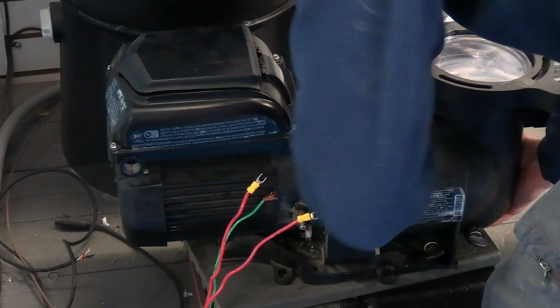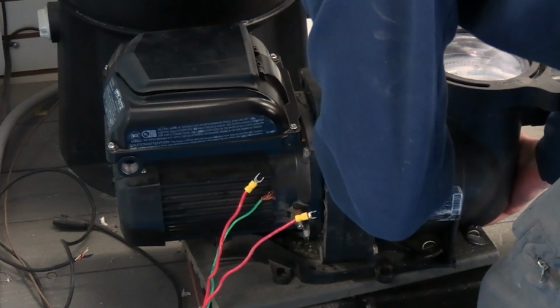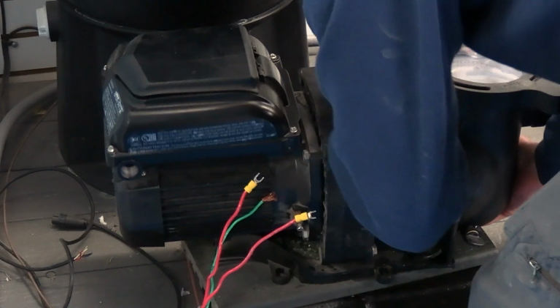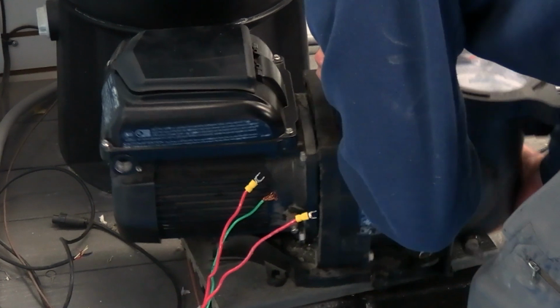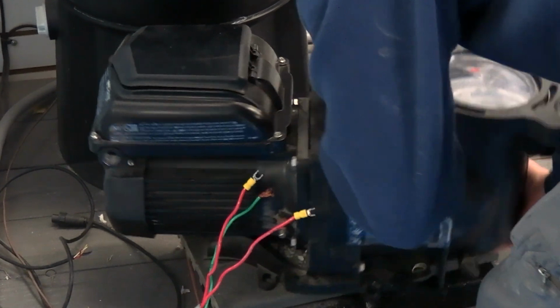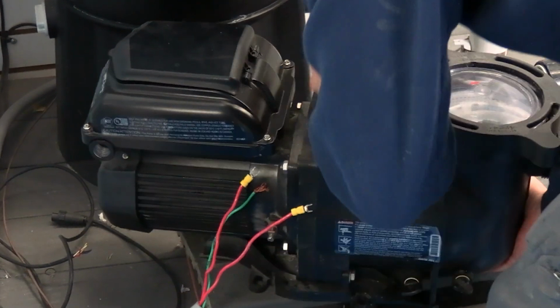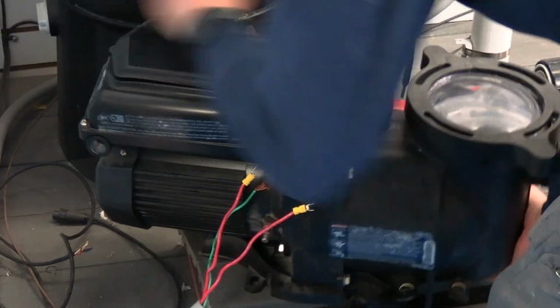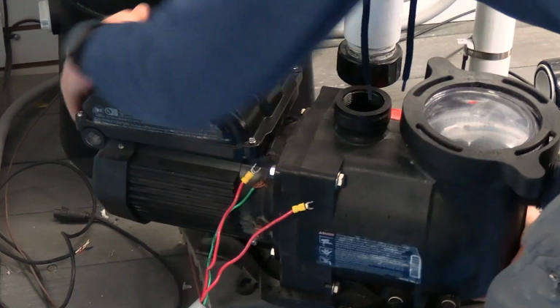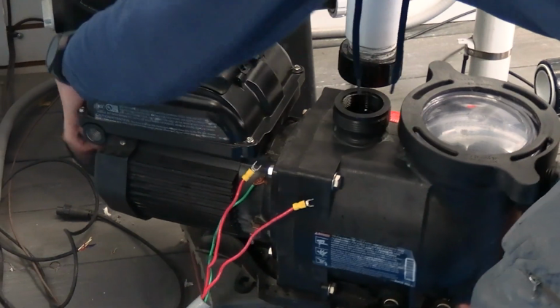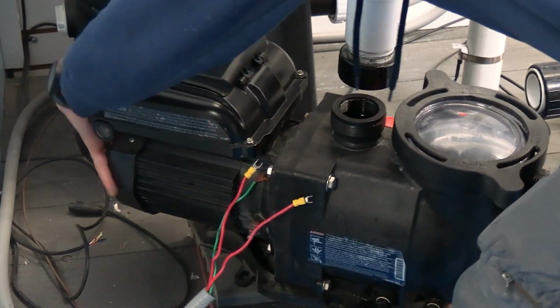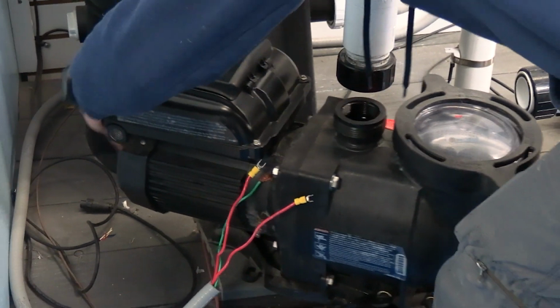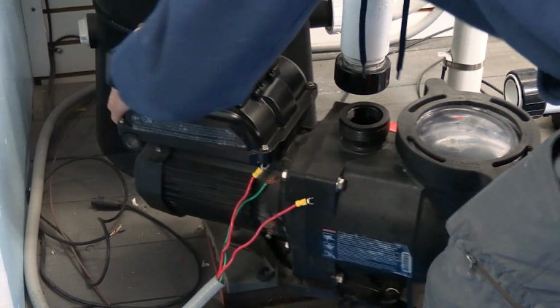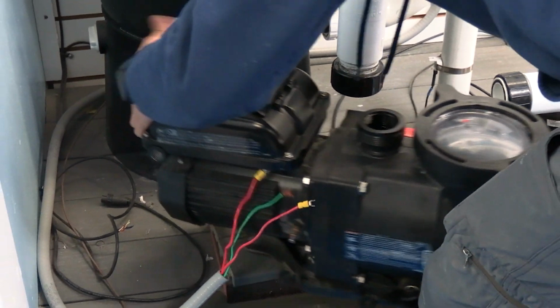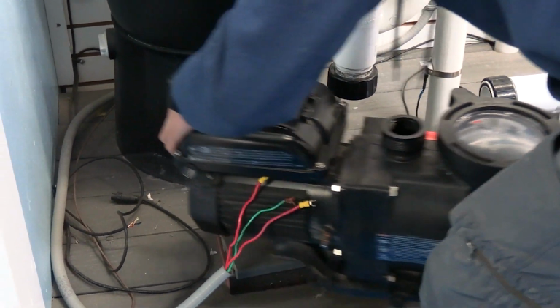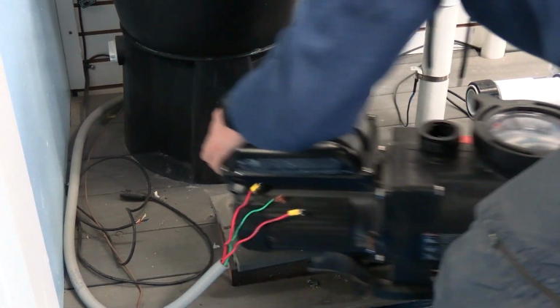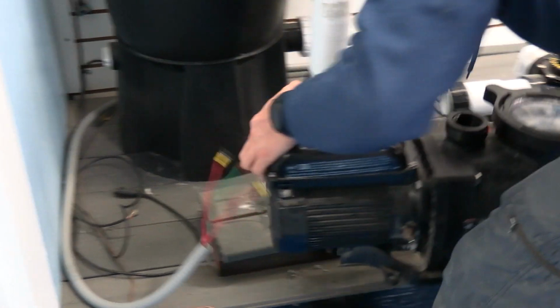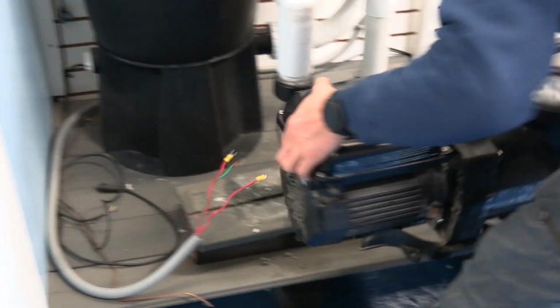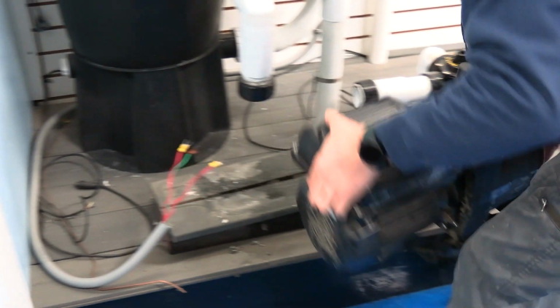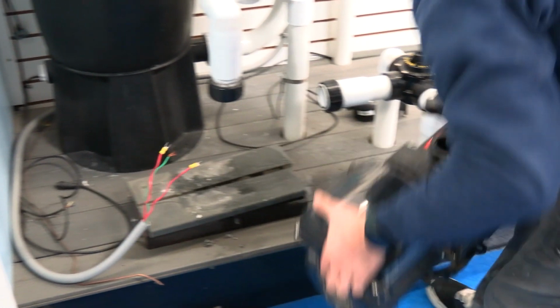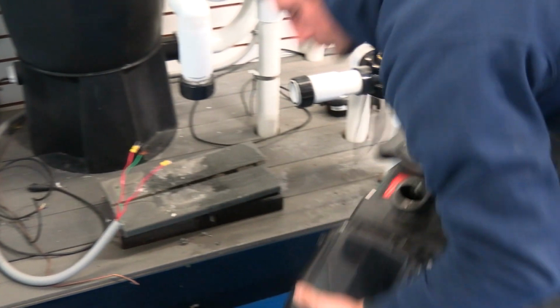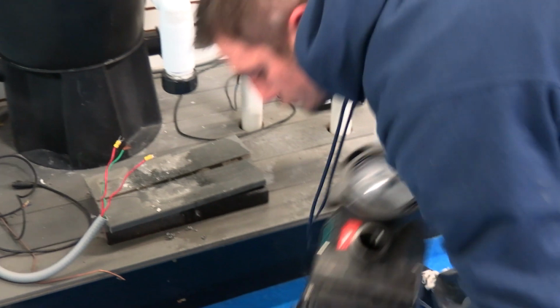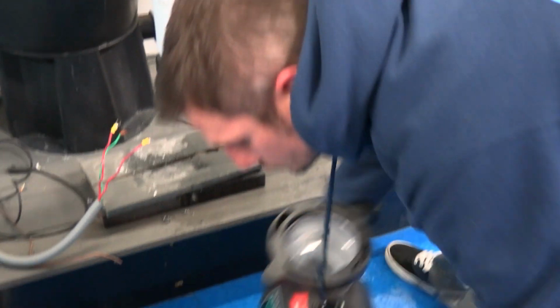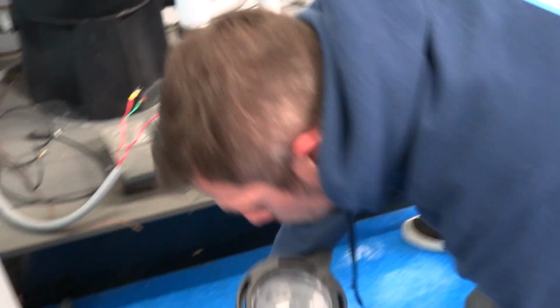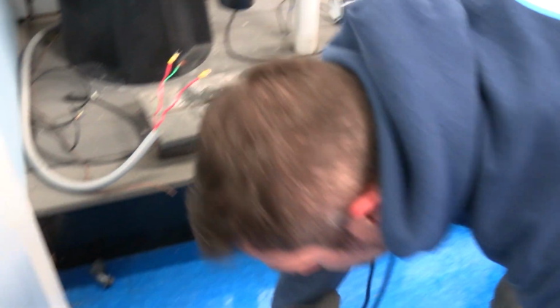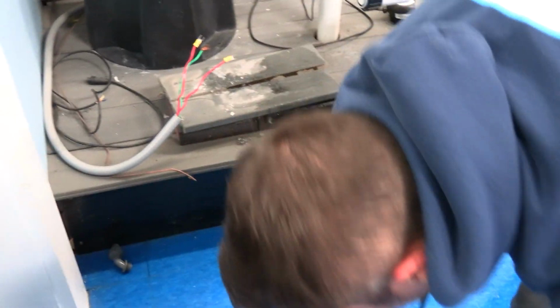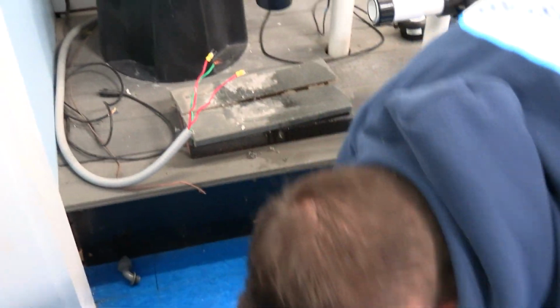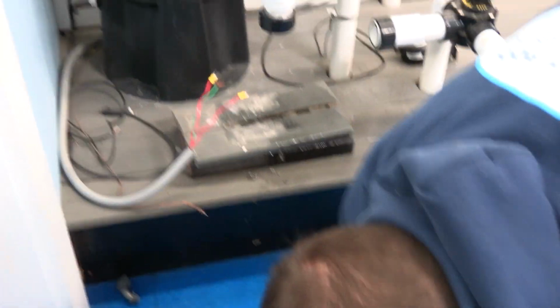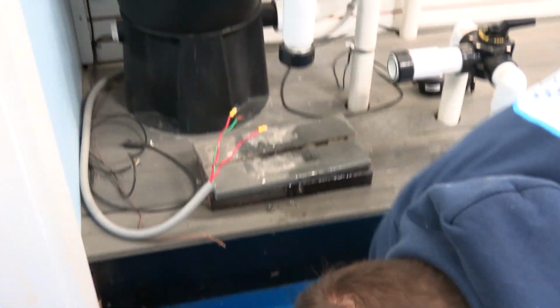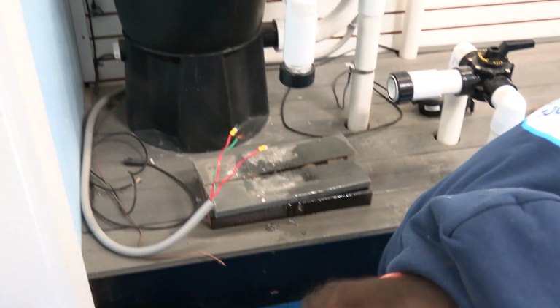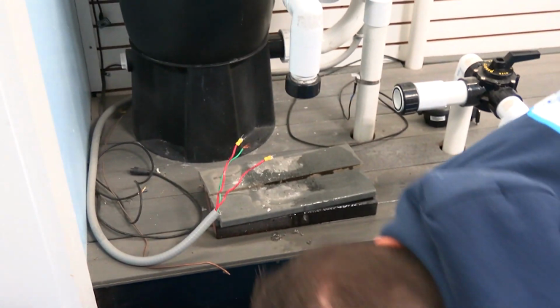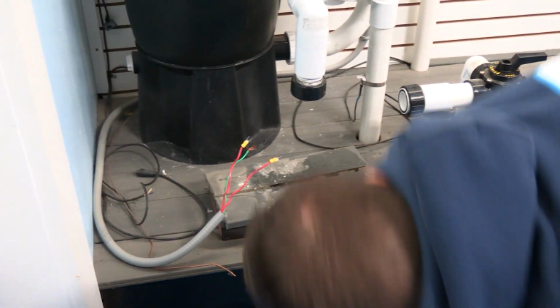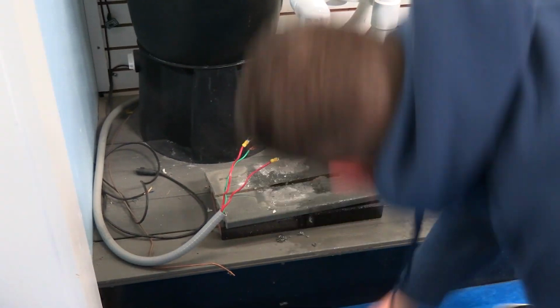Next, we will unscrew the unions on the suction and pressure side of the pump, and once done, we will move the pump out of the way.